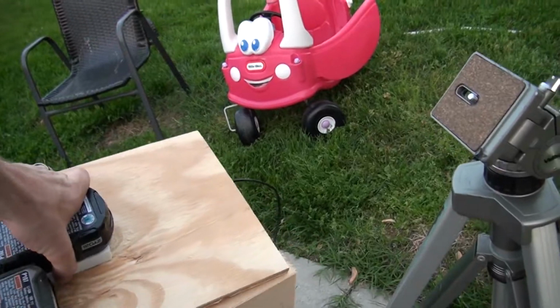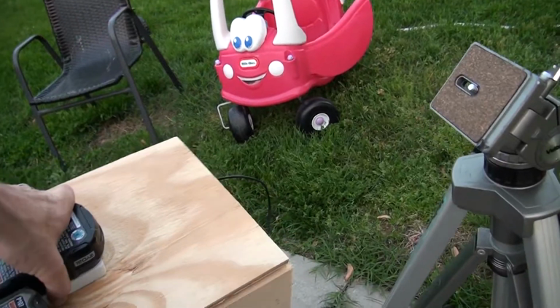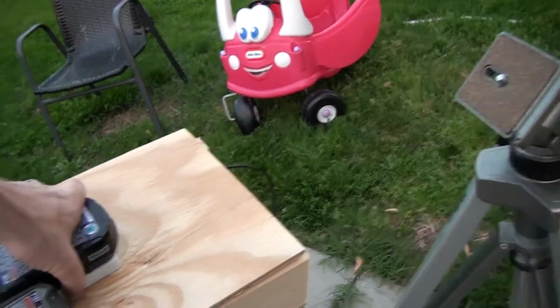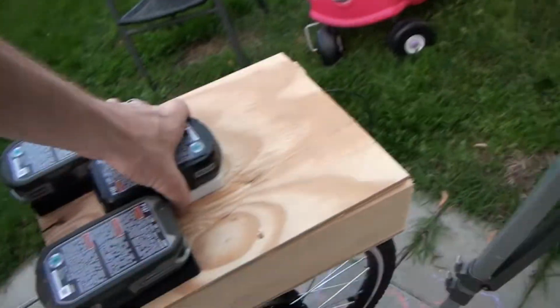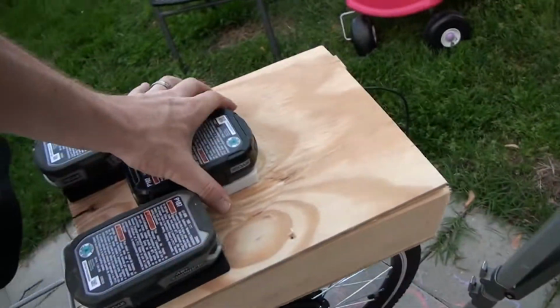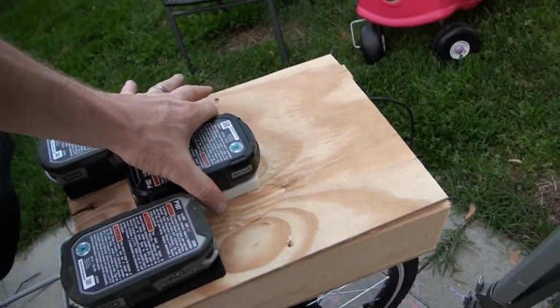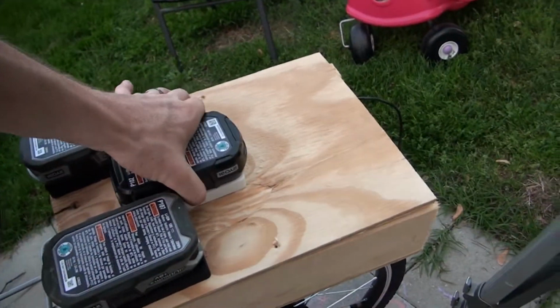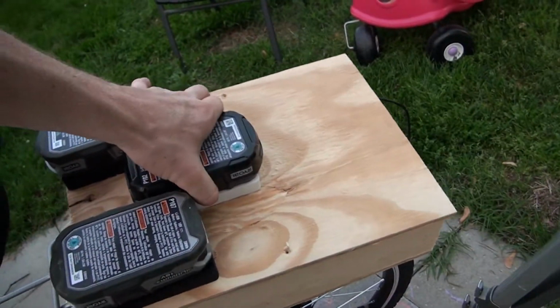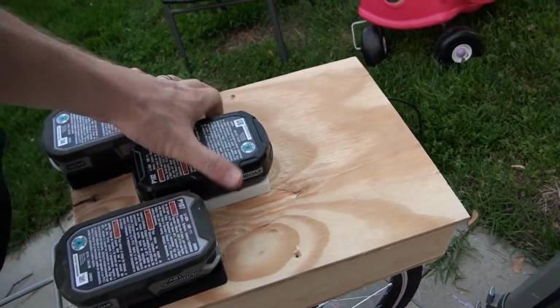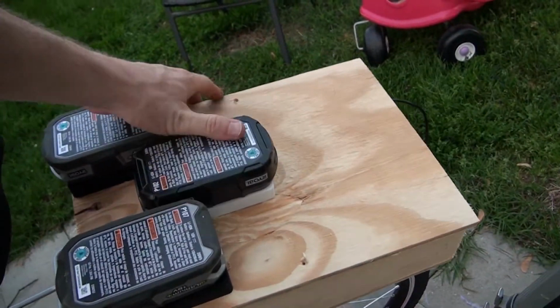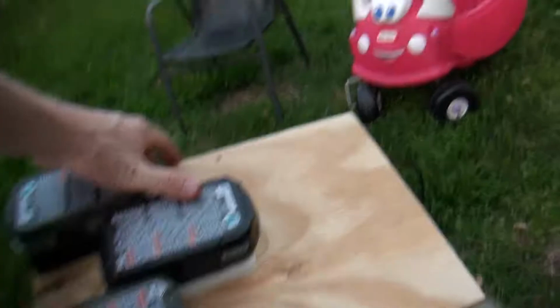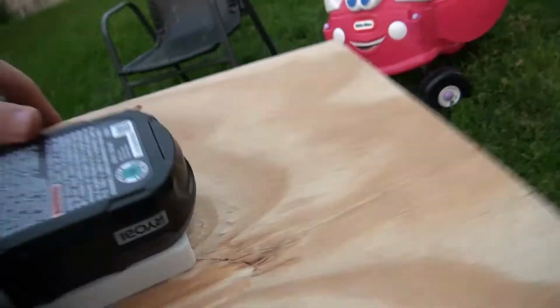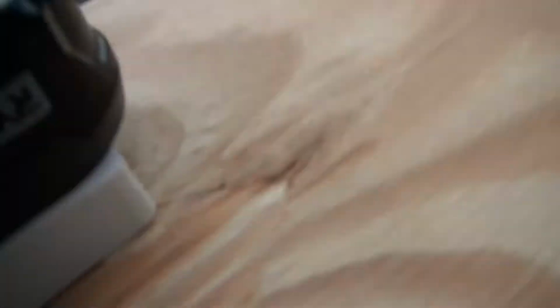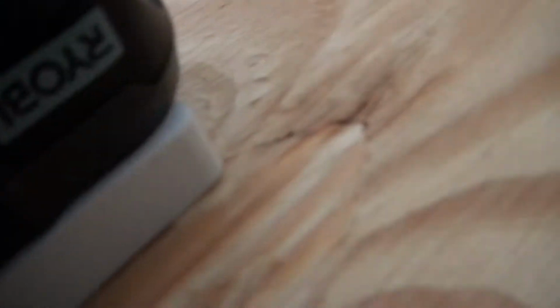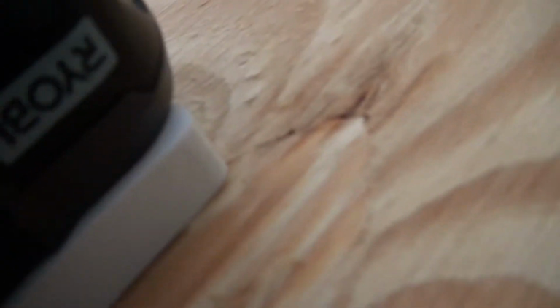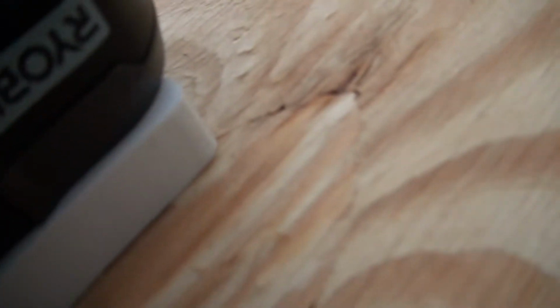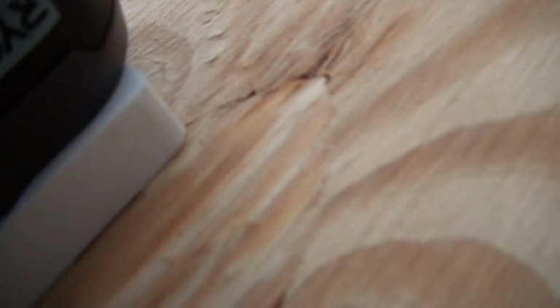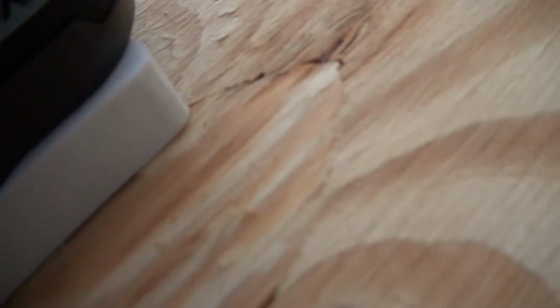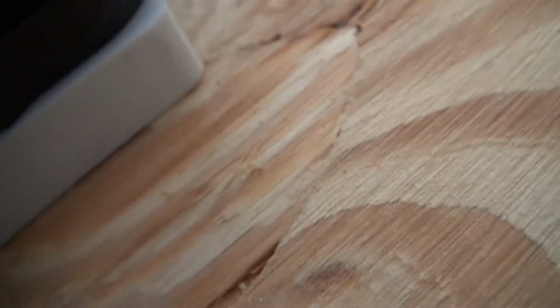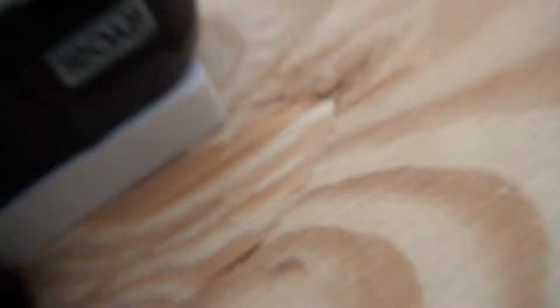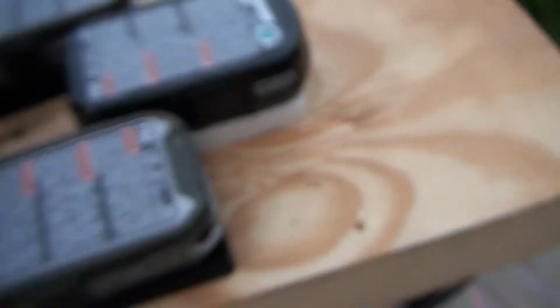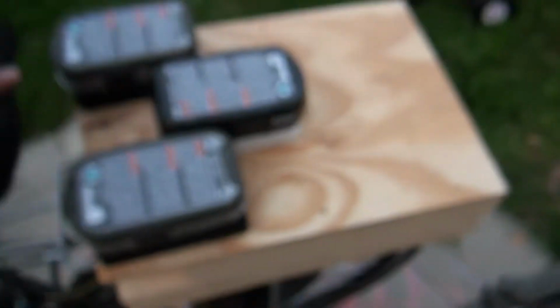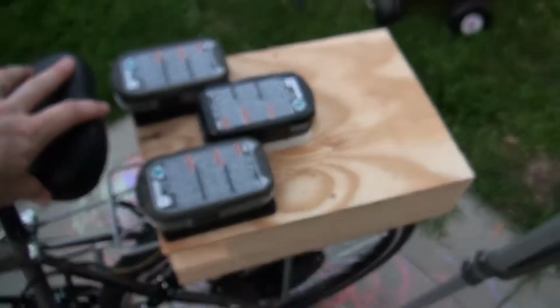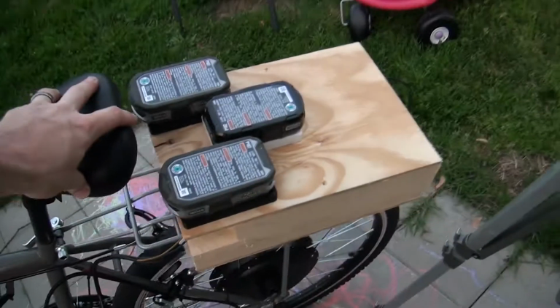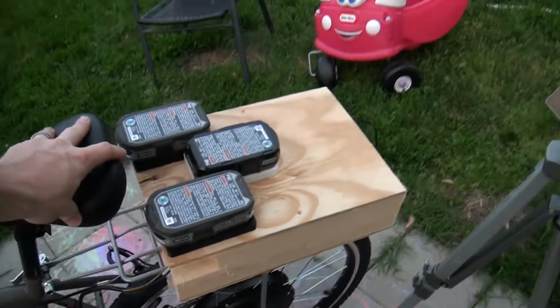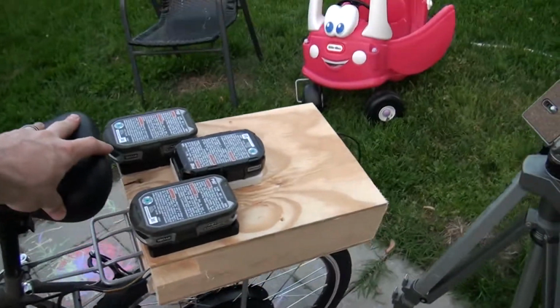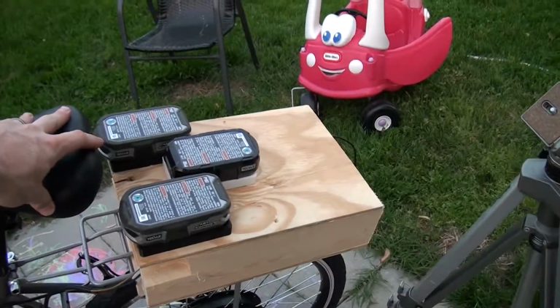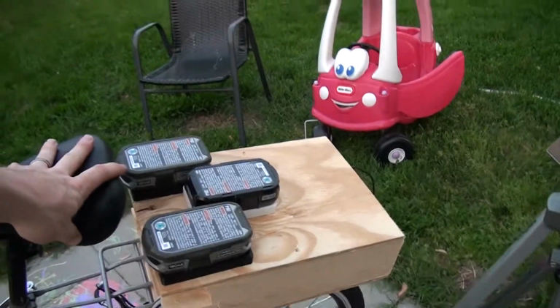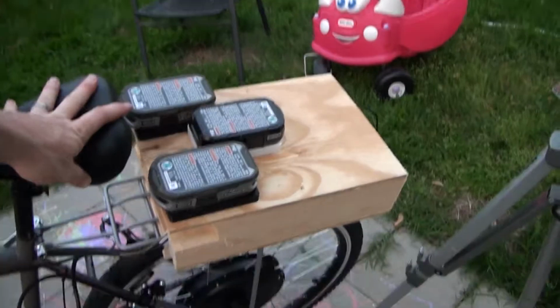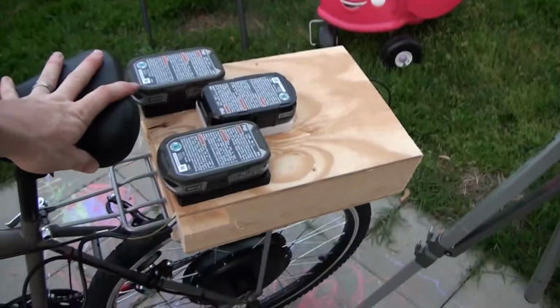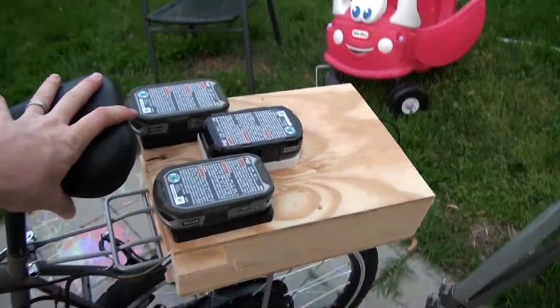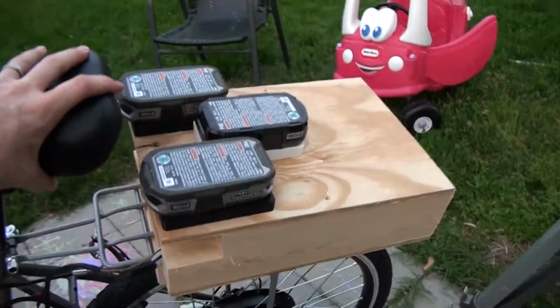Hey, what's up guys? I just want to give you an update on the e-bike. I worked on it this weekend and I'll show you what I did.